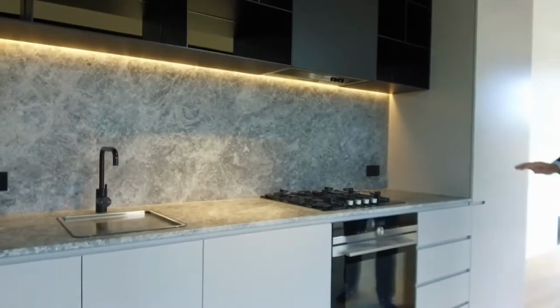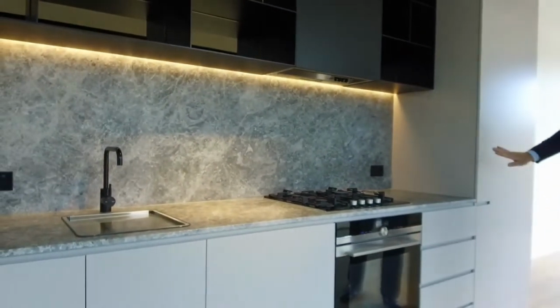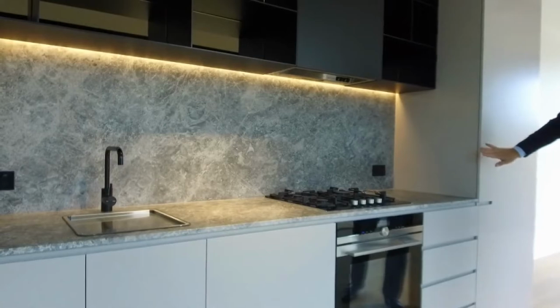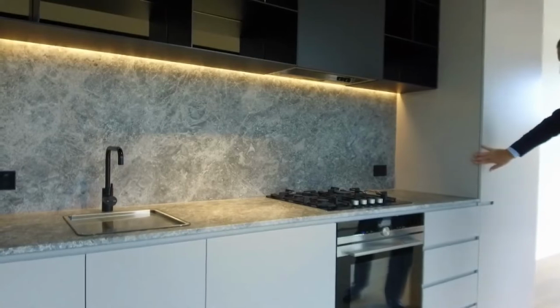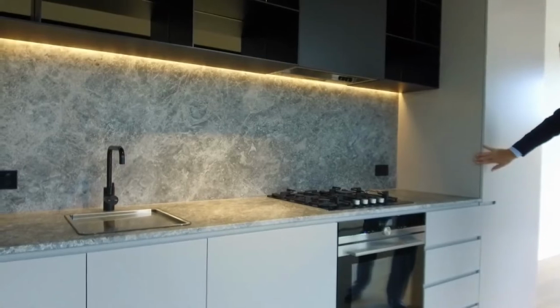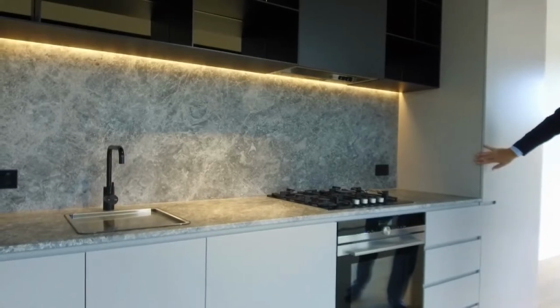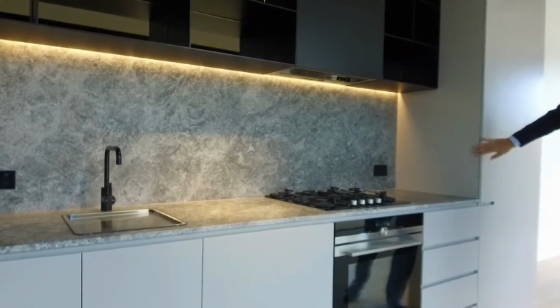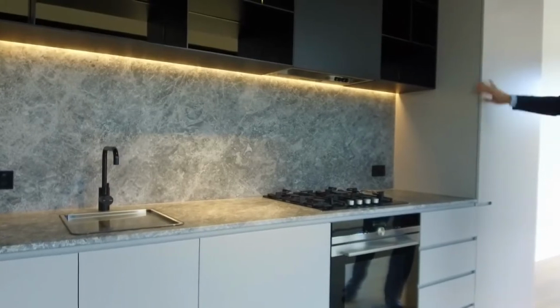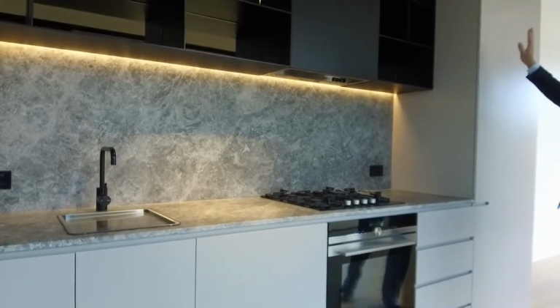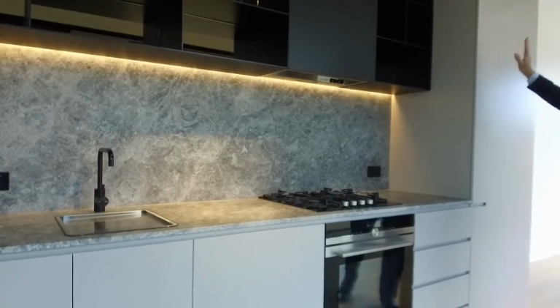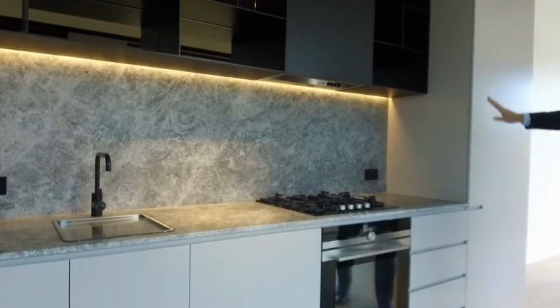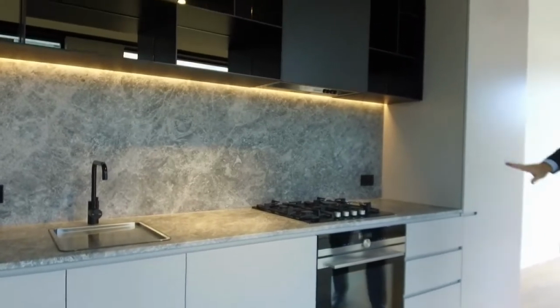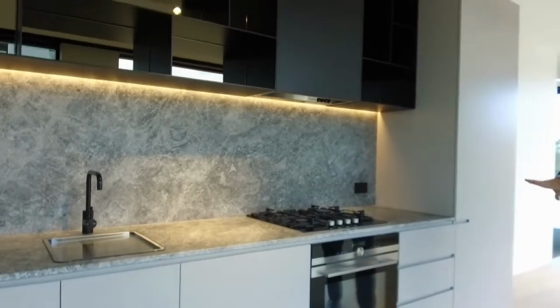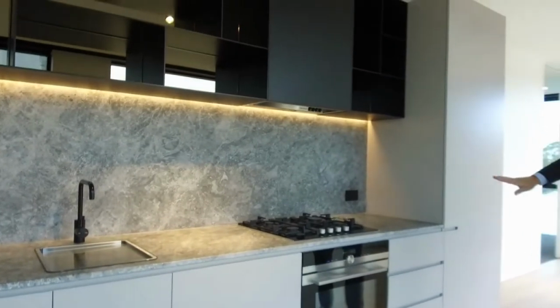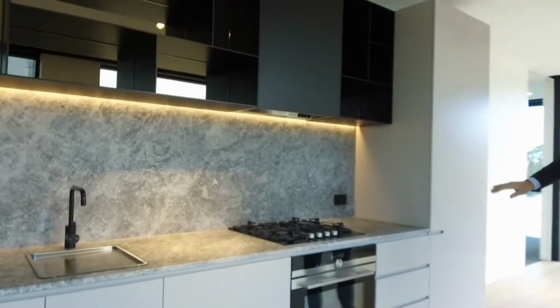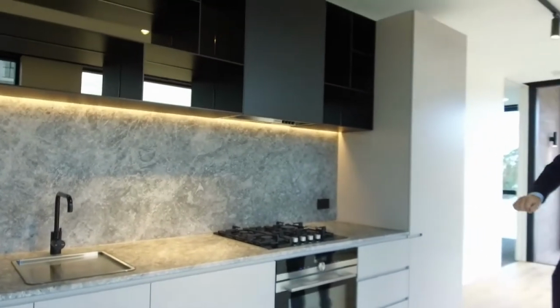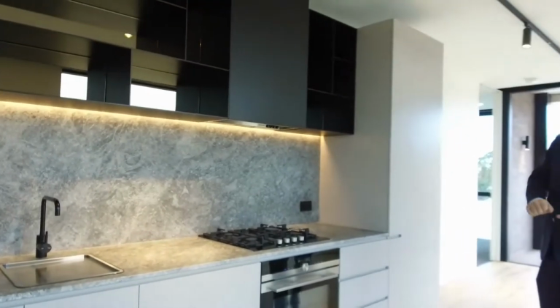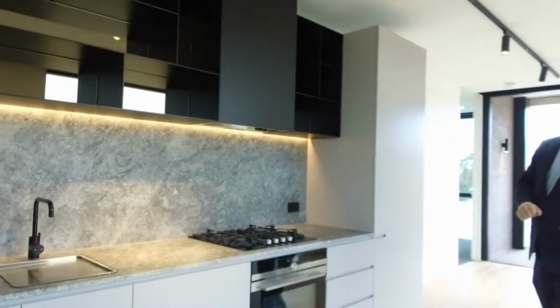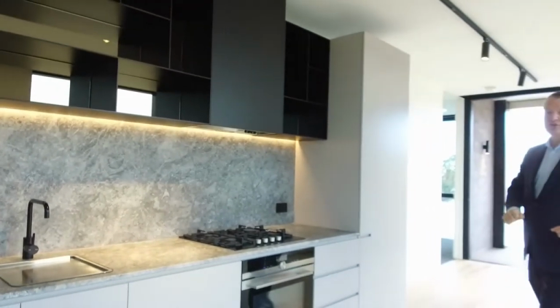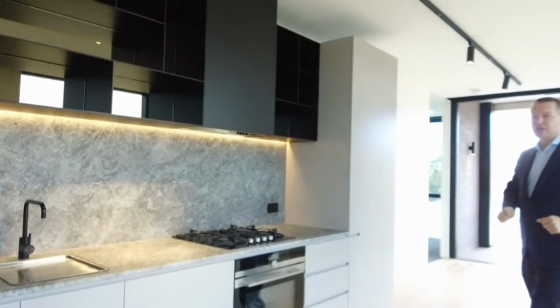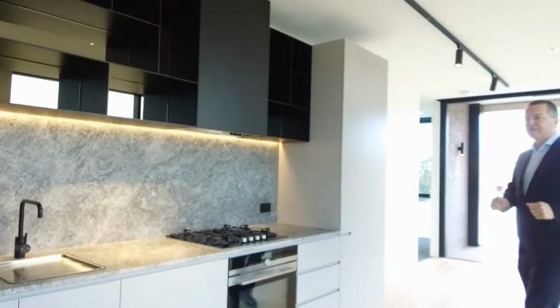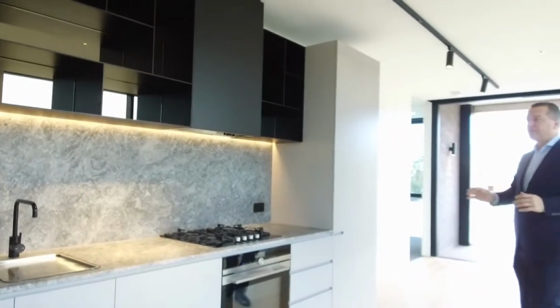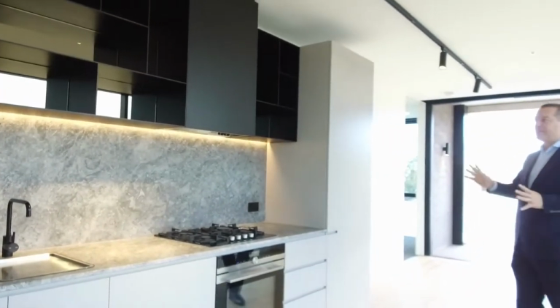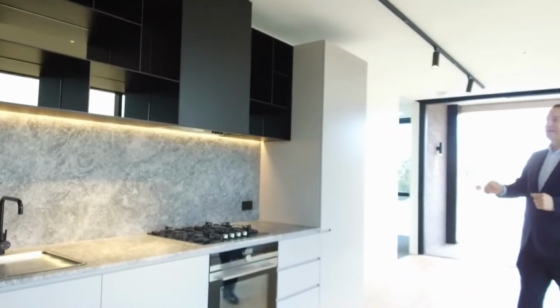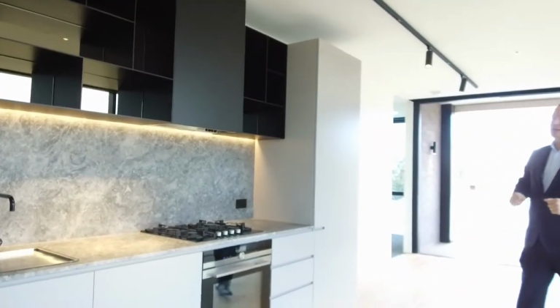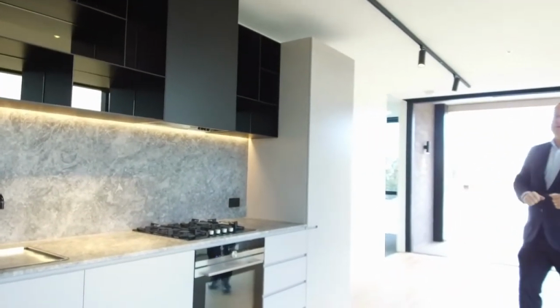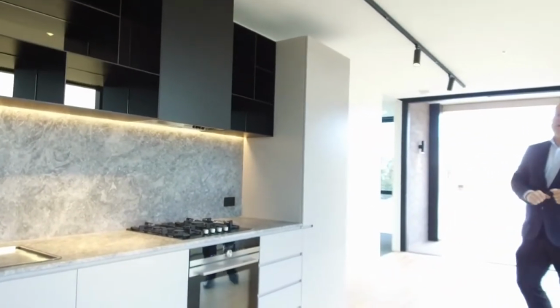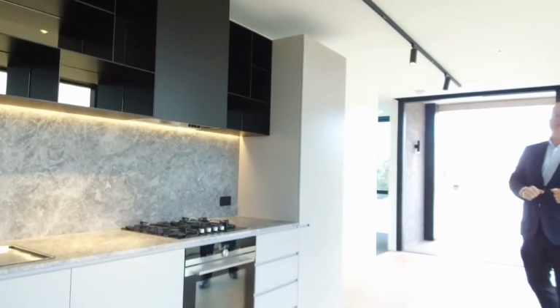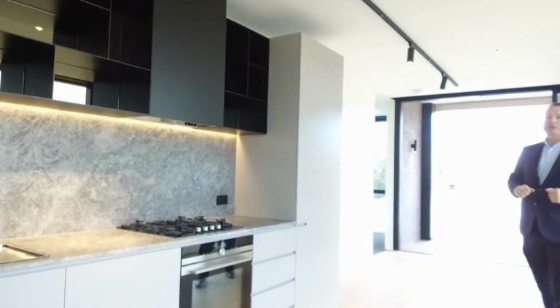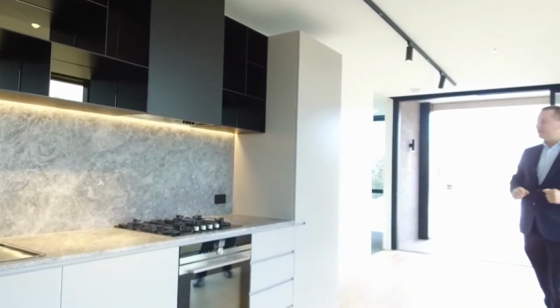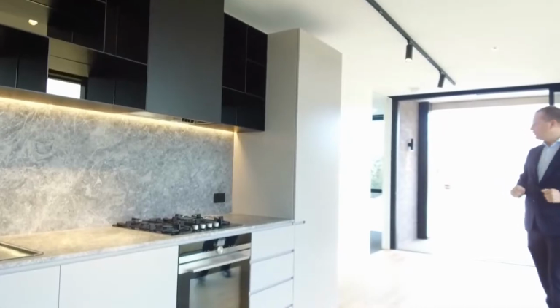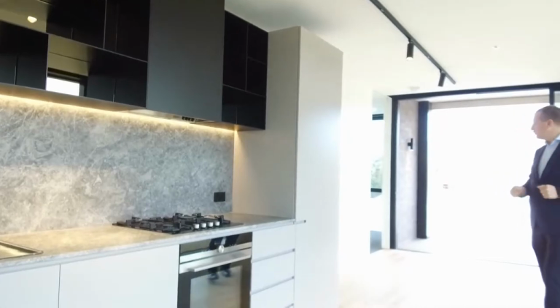In here there's additional storage — everything soft closed, everything backlit. Absolutely beautiful.